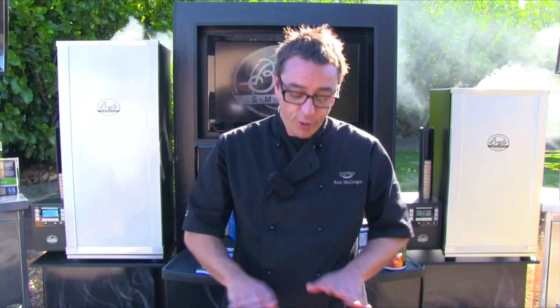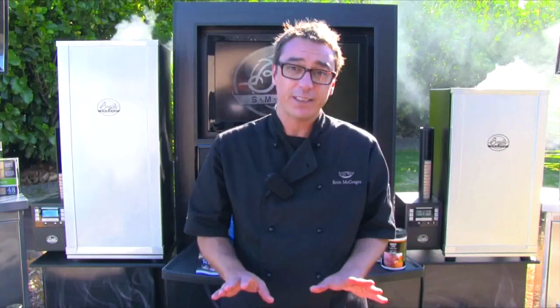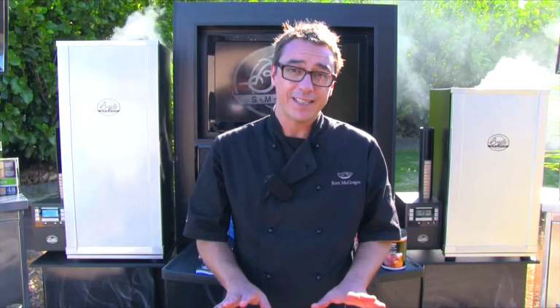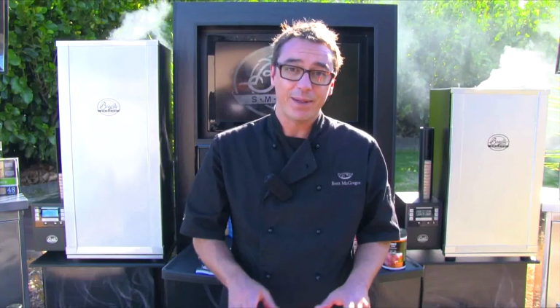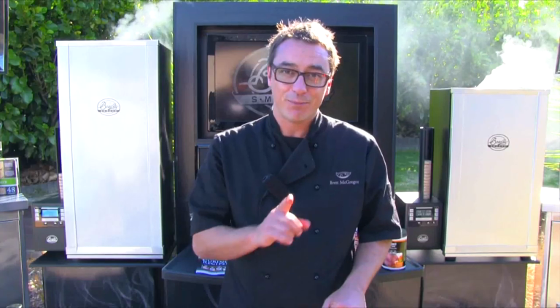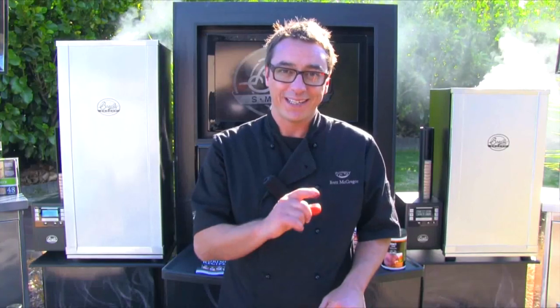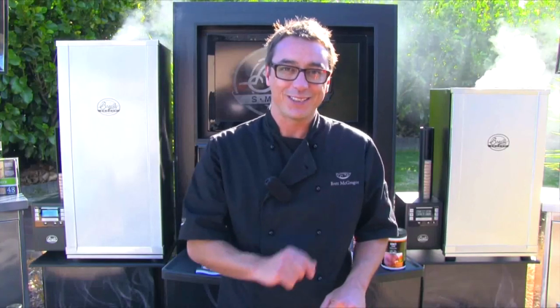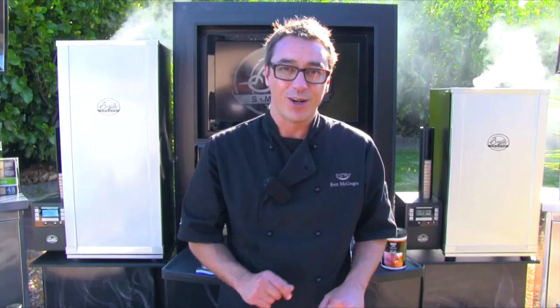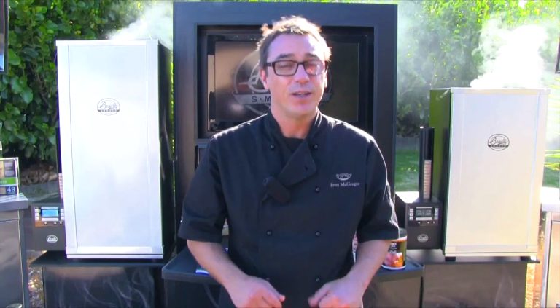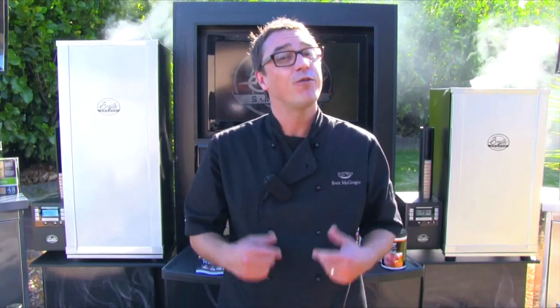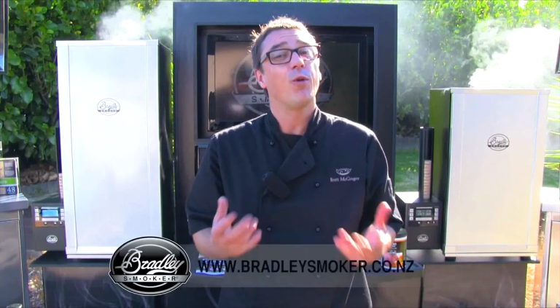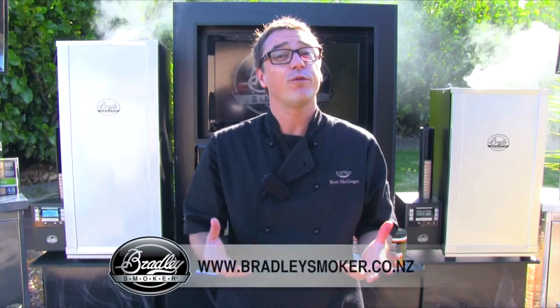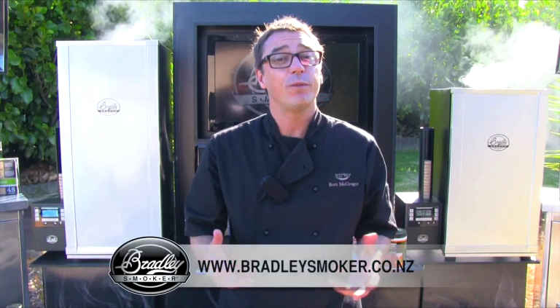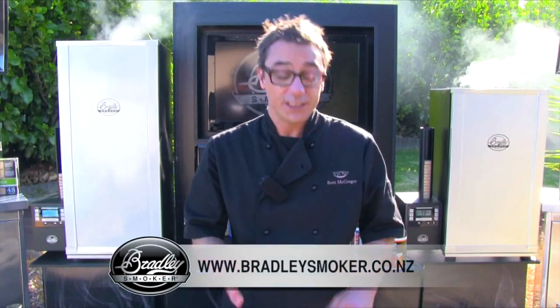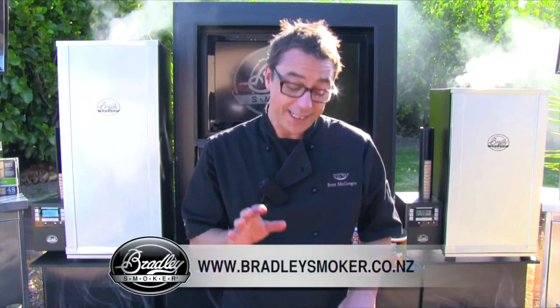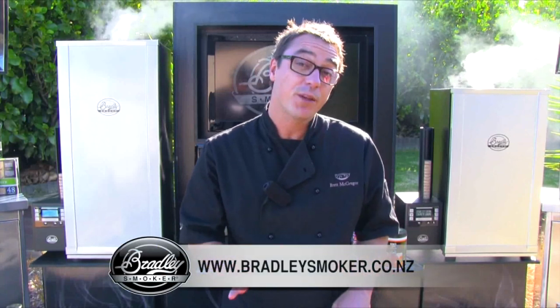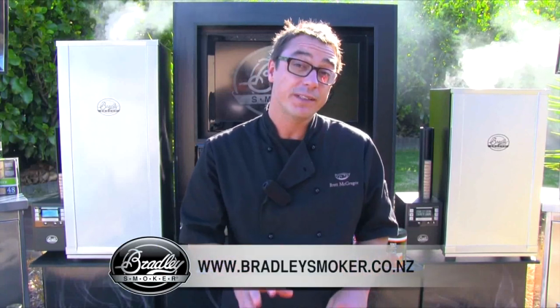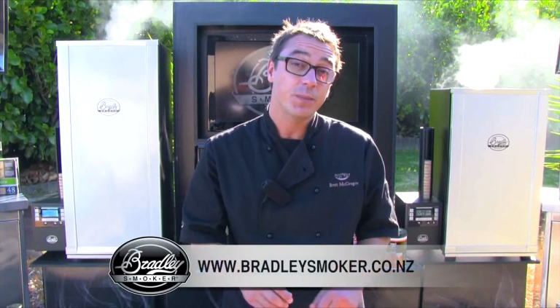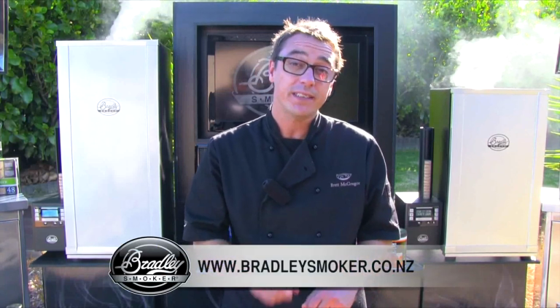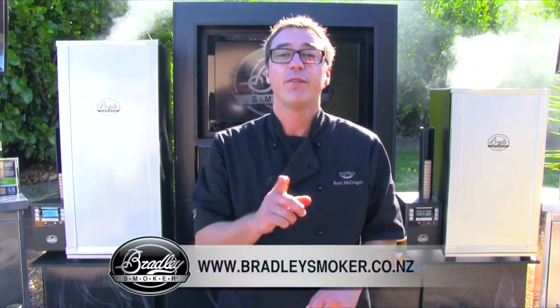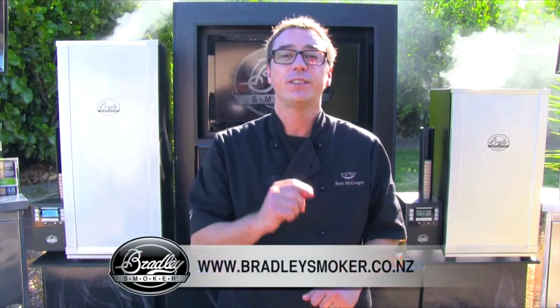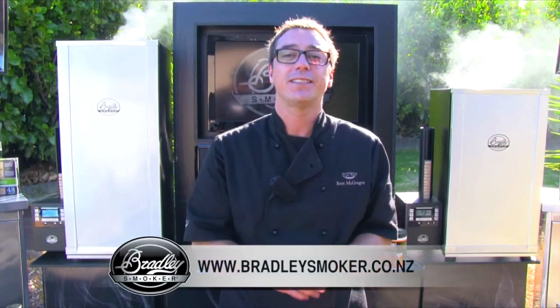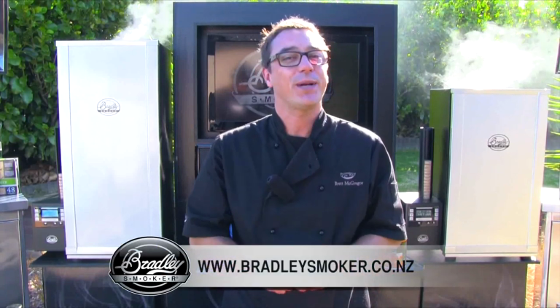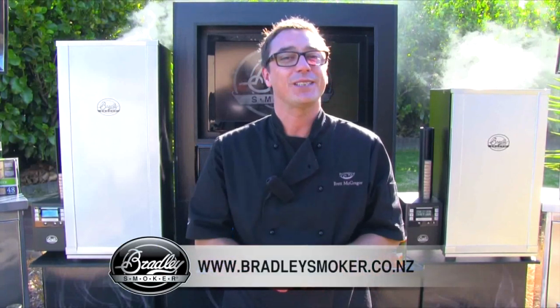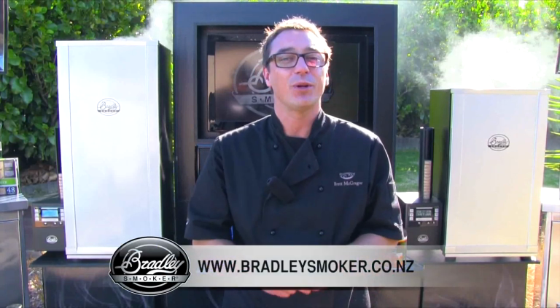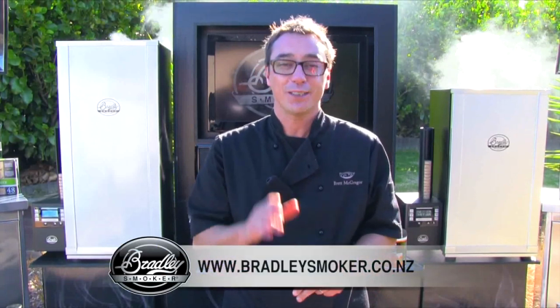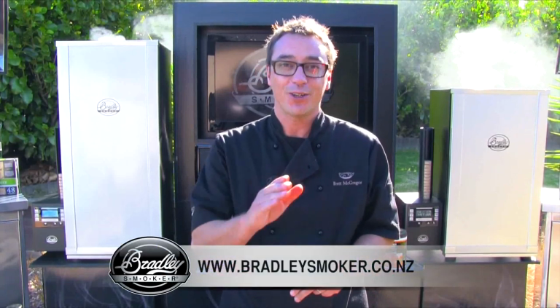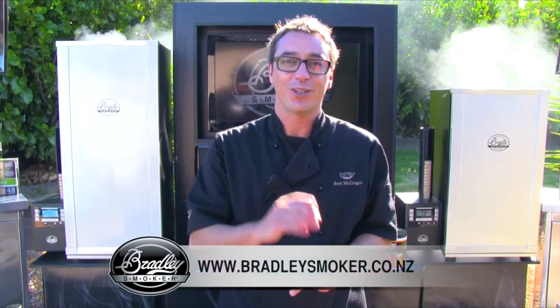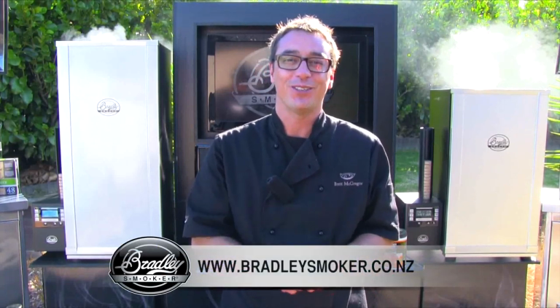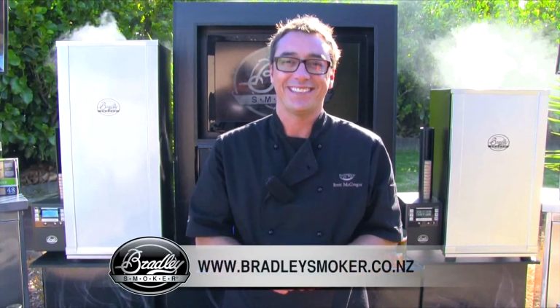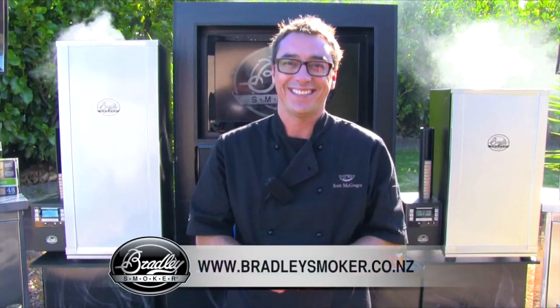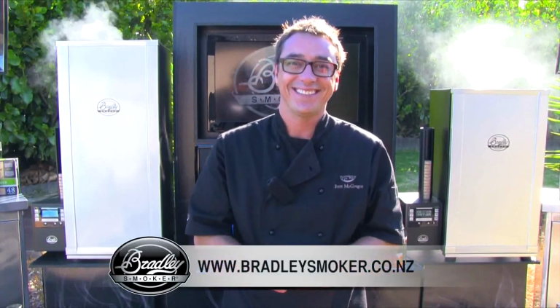Perfect snapper, Bradley style. For more information and other recipes, visit BradleySmoker.co.nz.